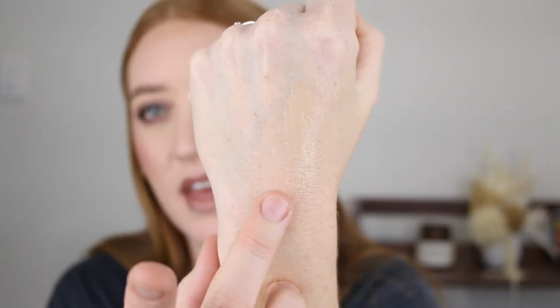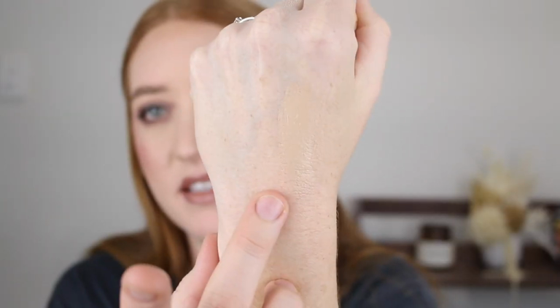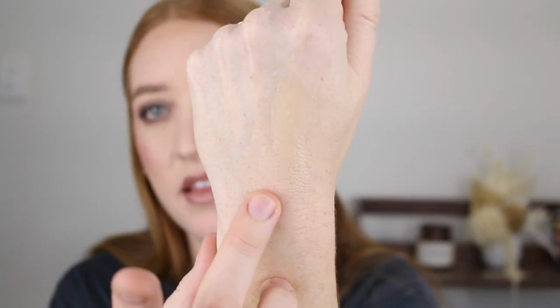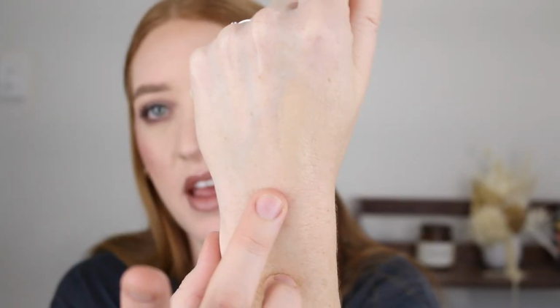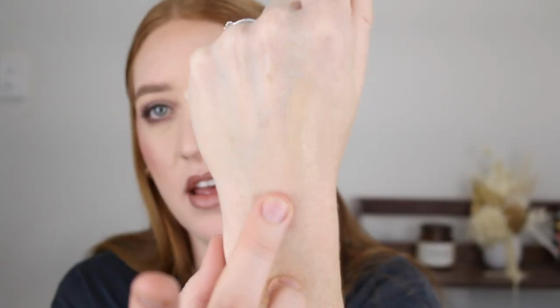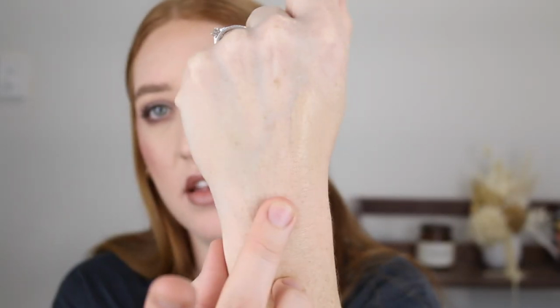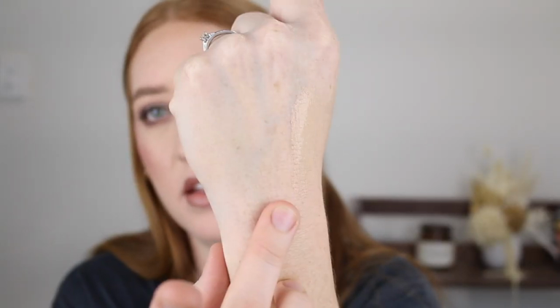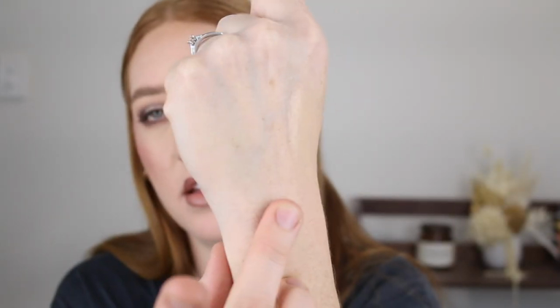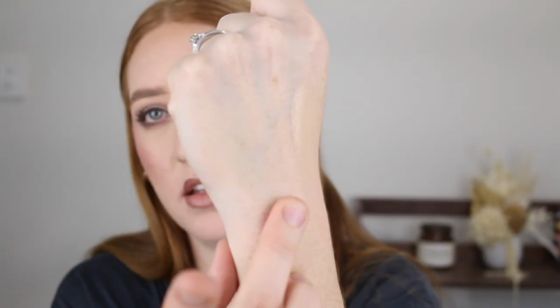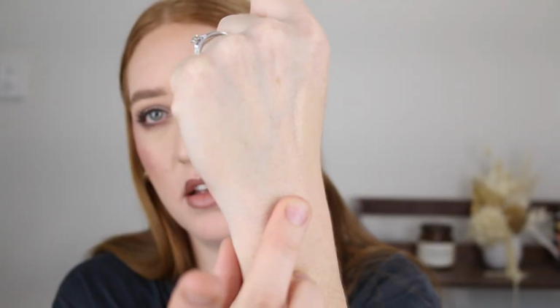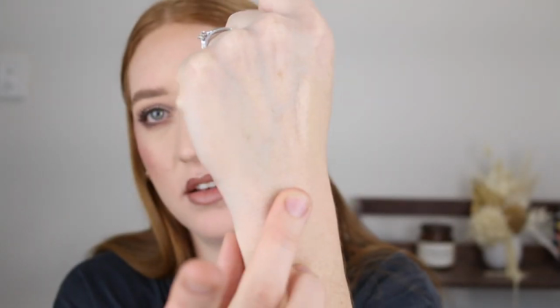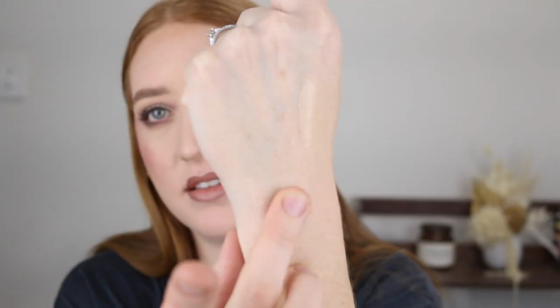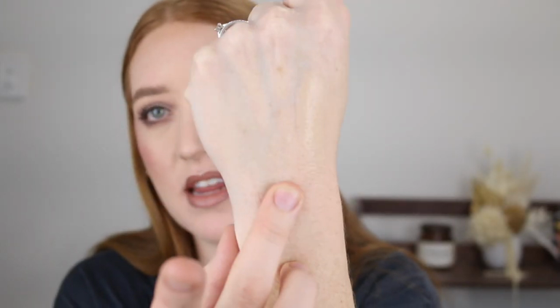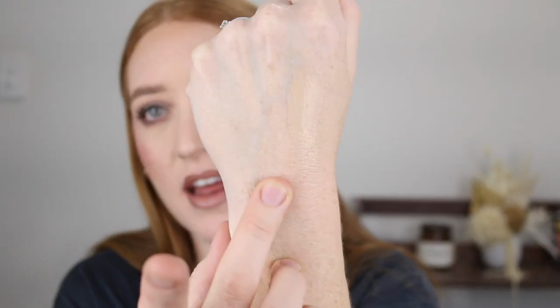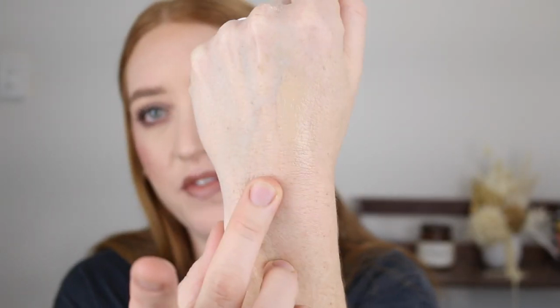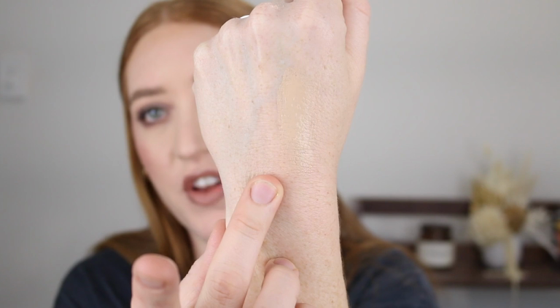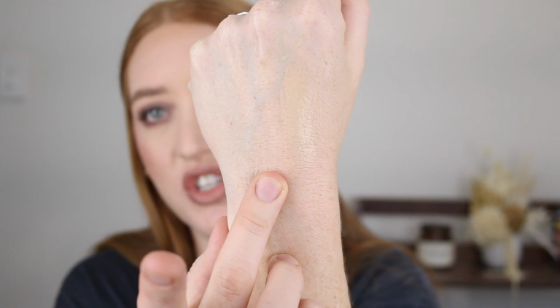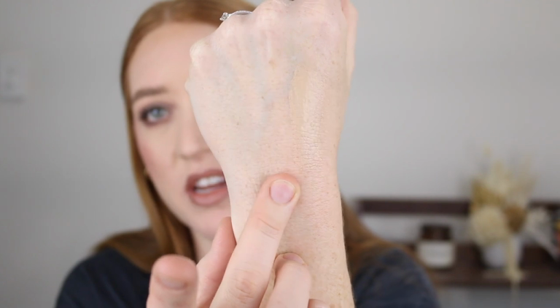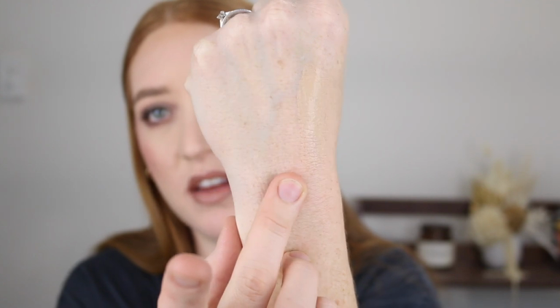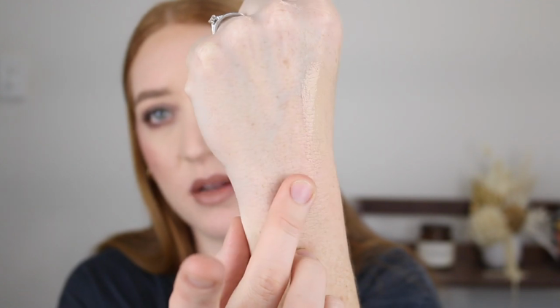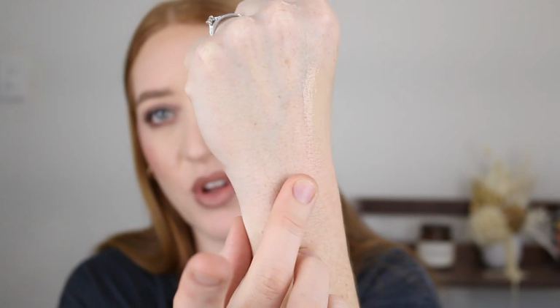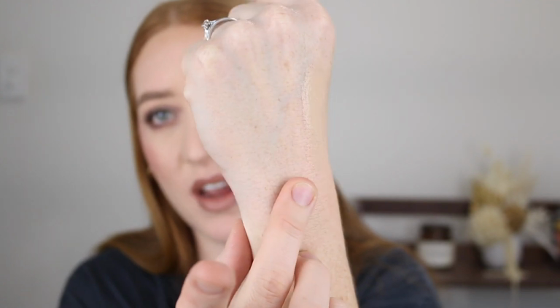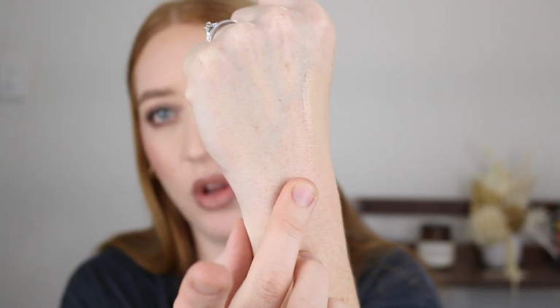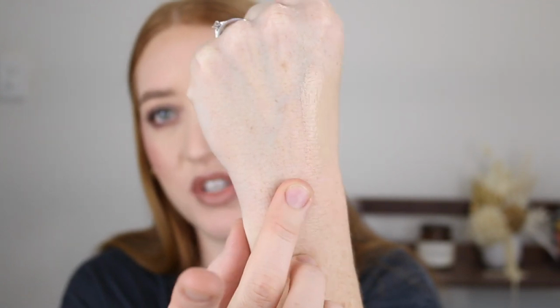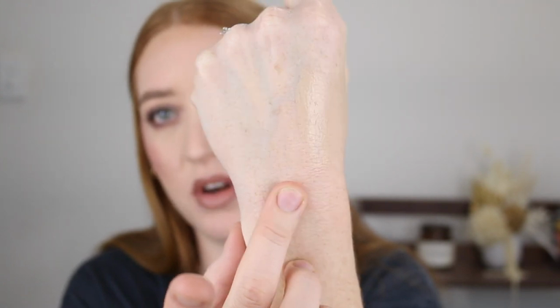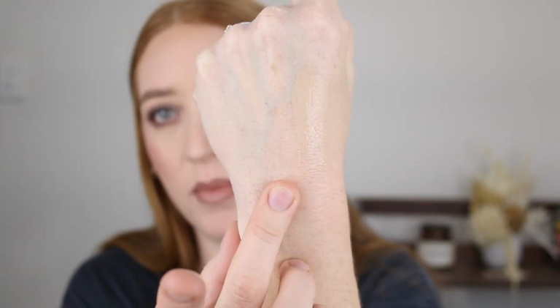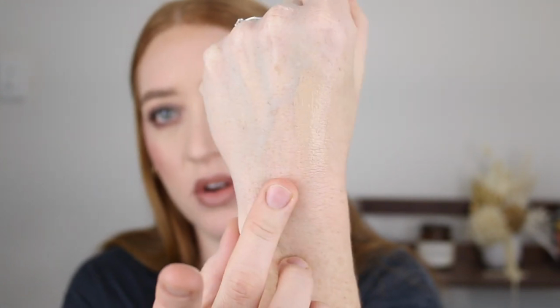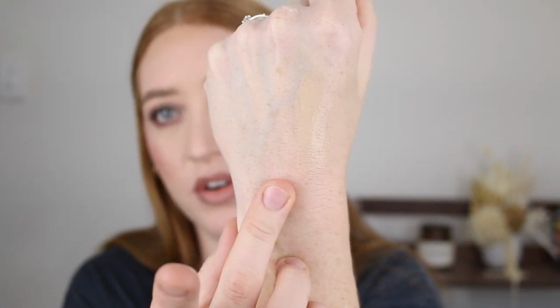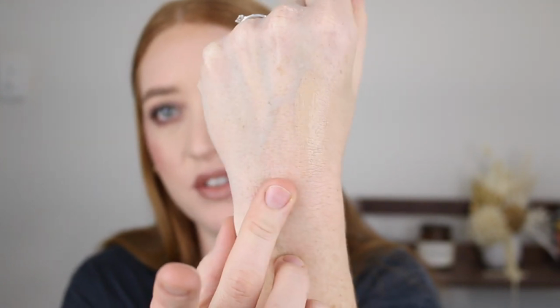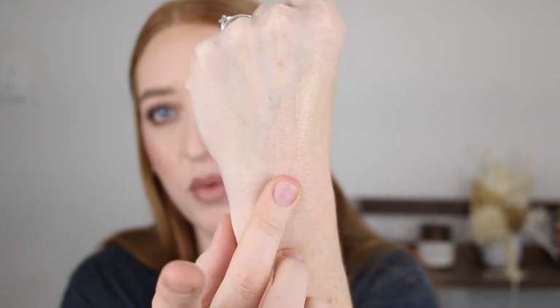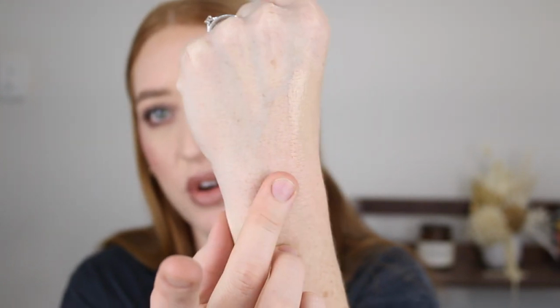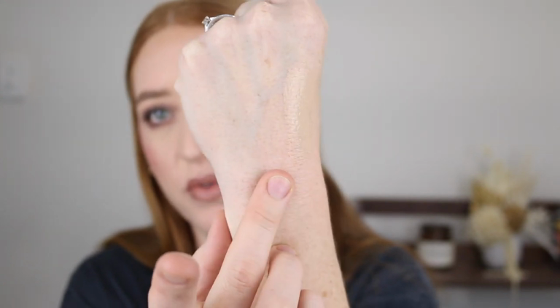Let me just quickly swatch this shade on its own so you can see. That's it there. See that finish that it gives? How it's got that glow to it? Oh my god, so beautiful.